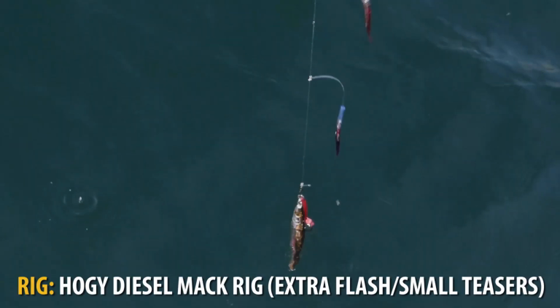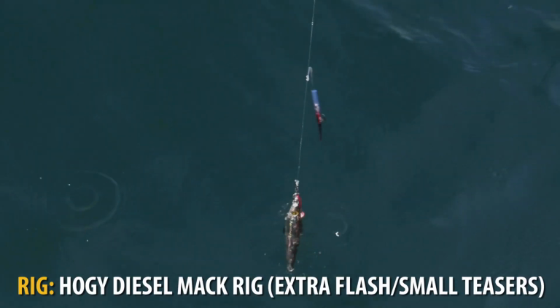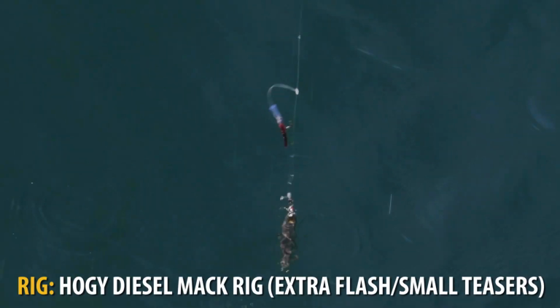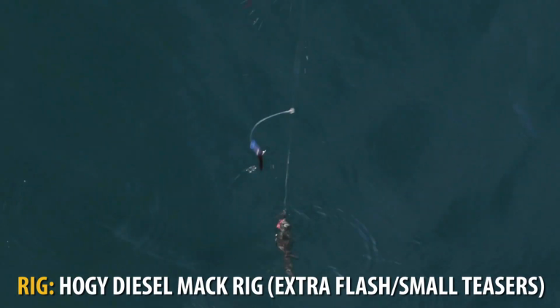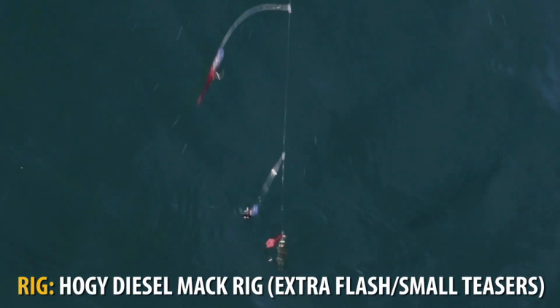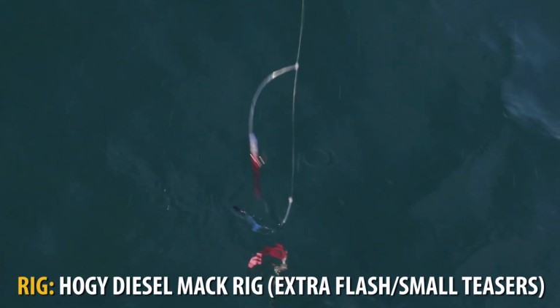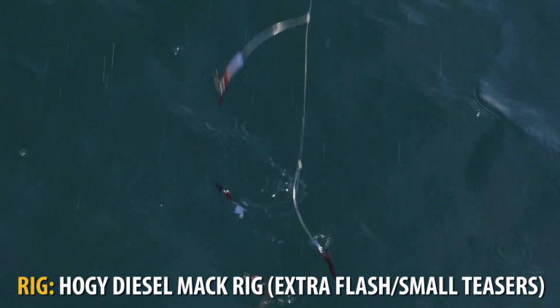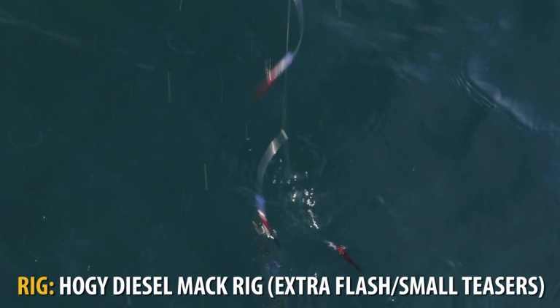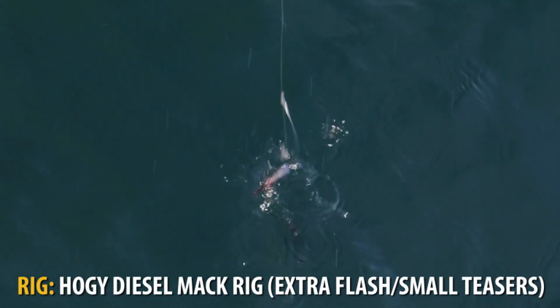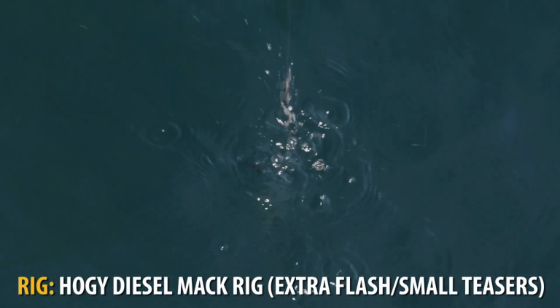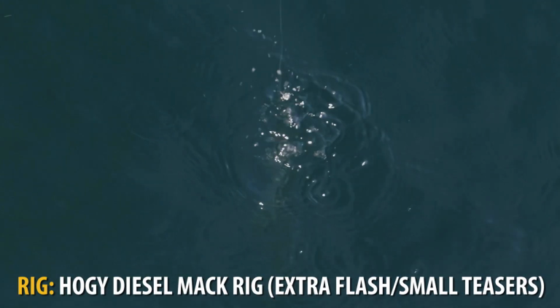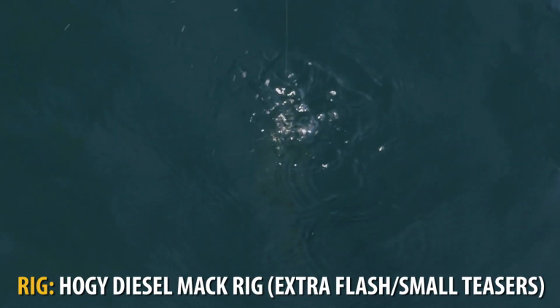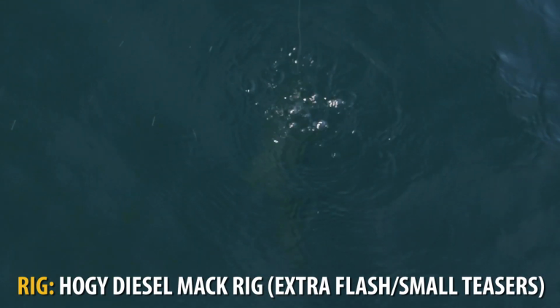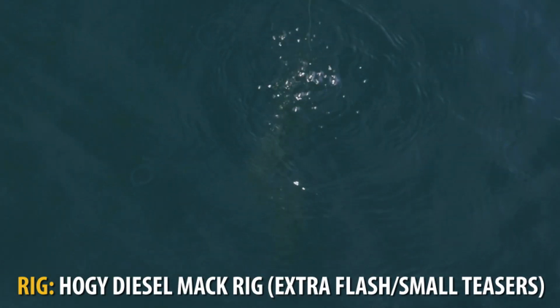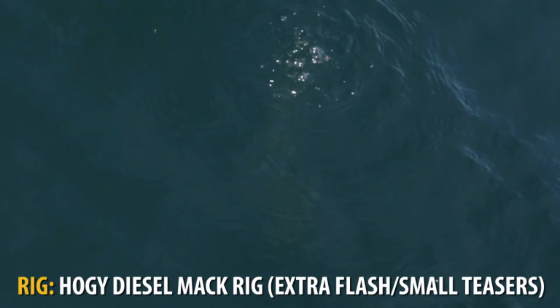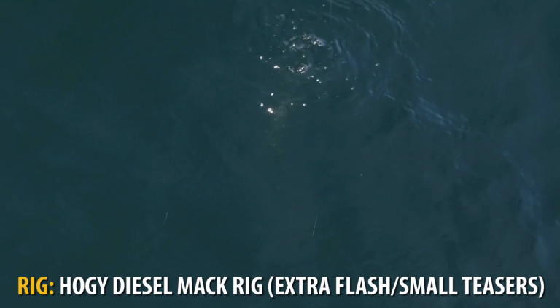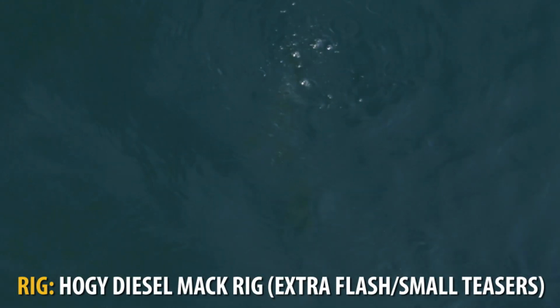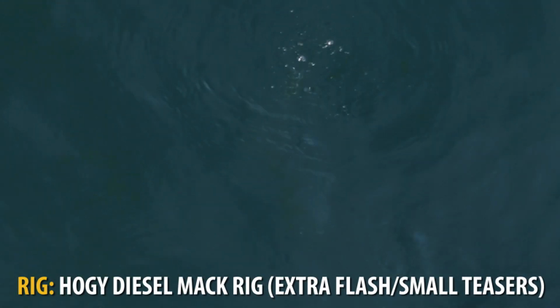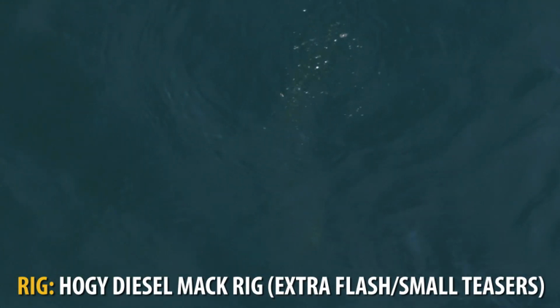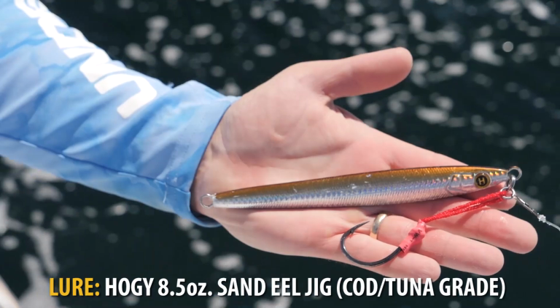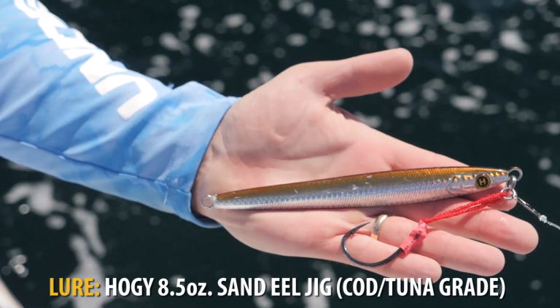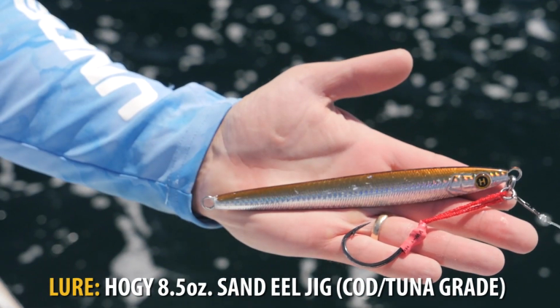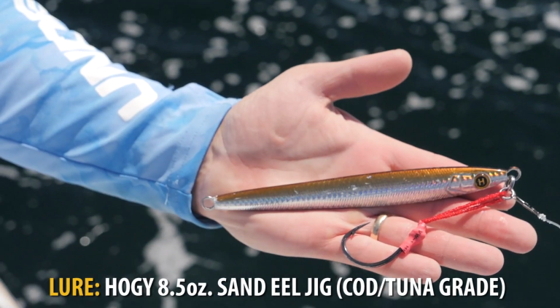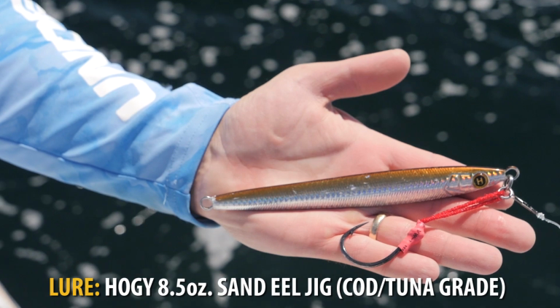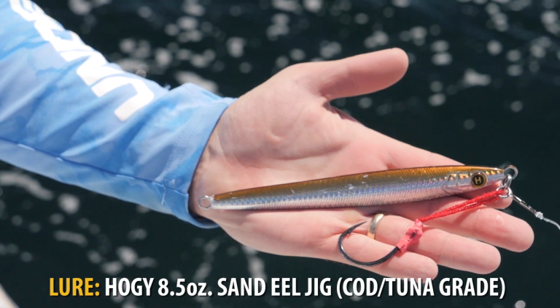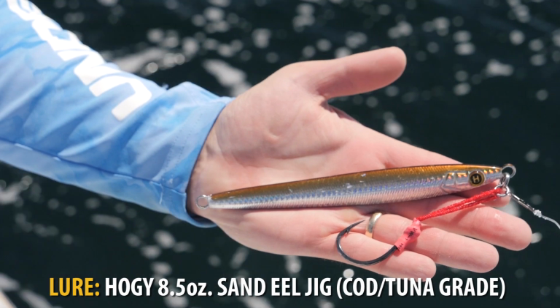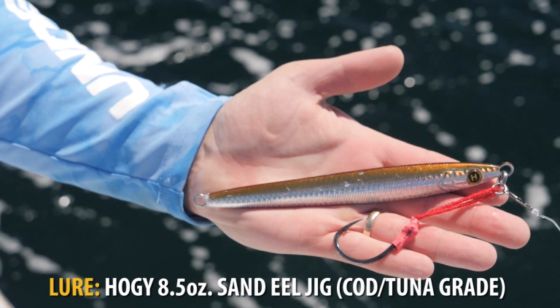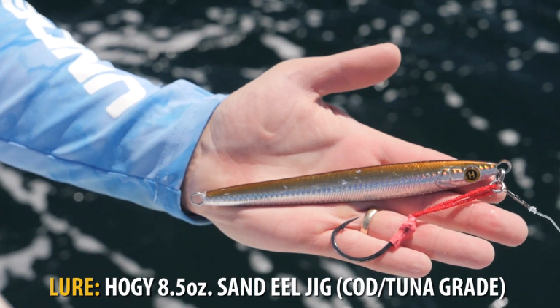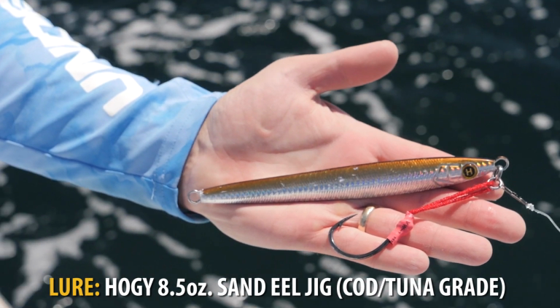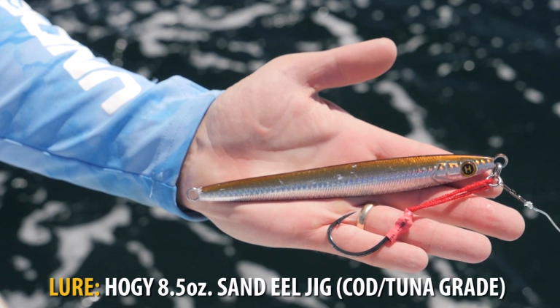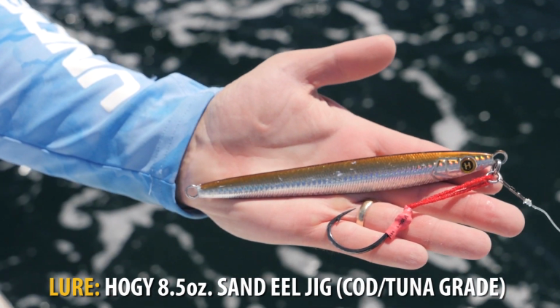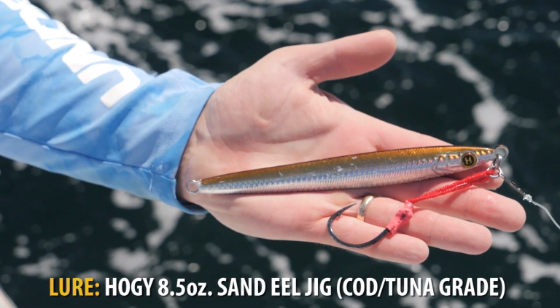We paired a heavy-duty diesel mac rig that we make at Hoagie Lure Company with our eight-and-a-half-ounce sand eel jig with an assist hook.